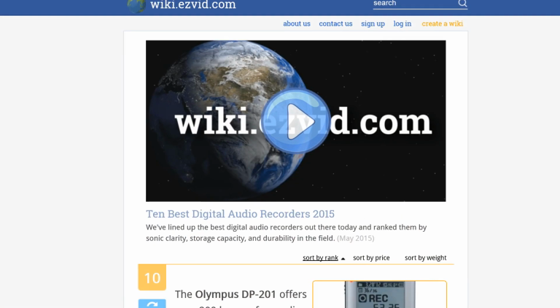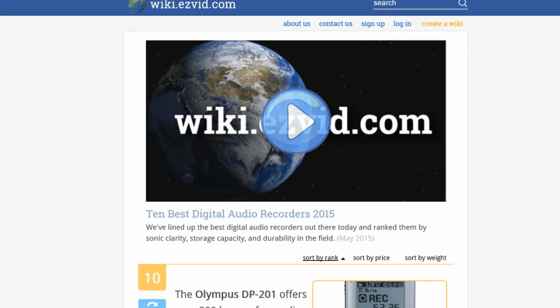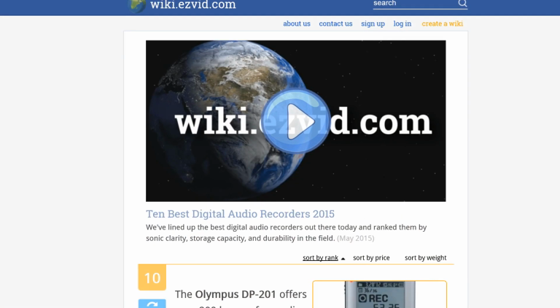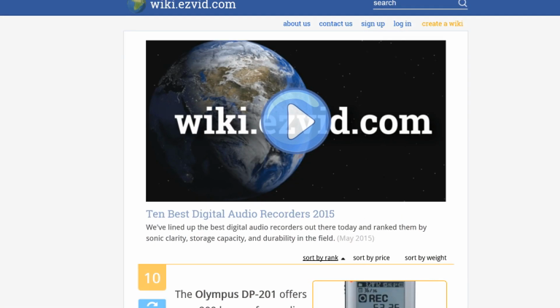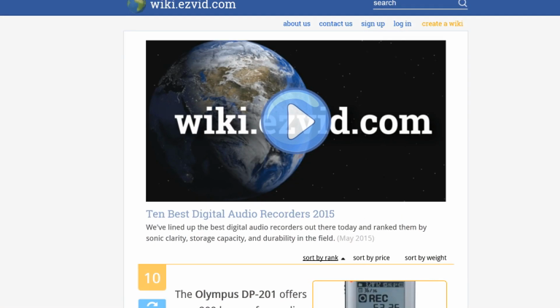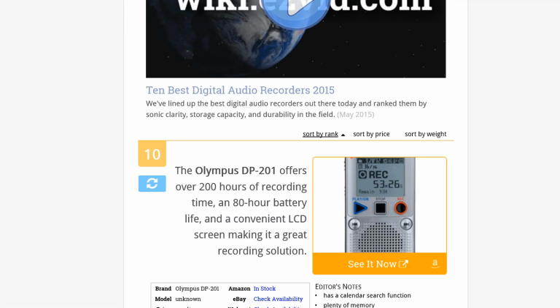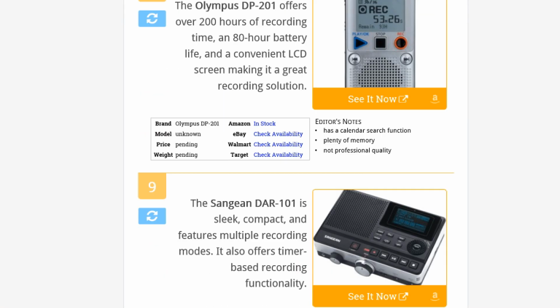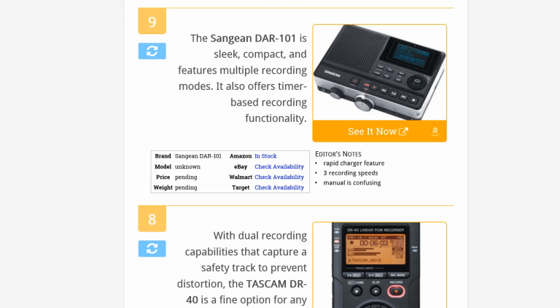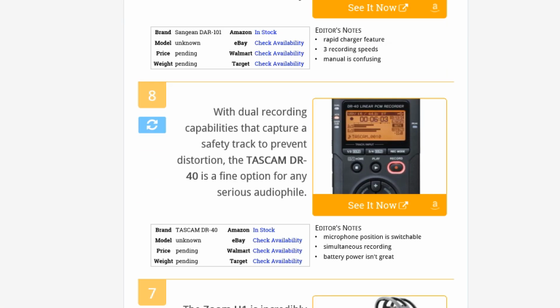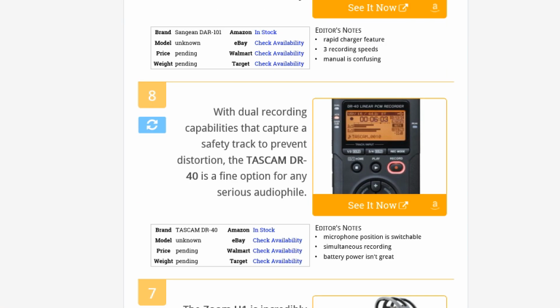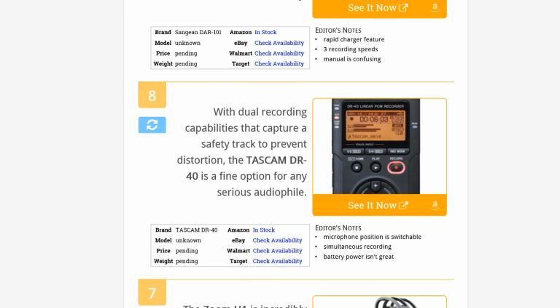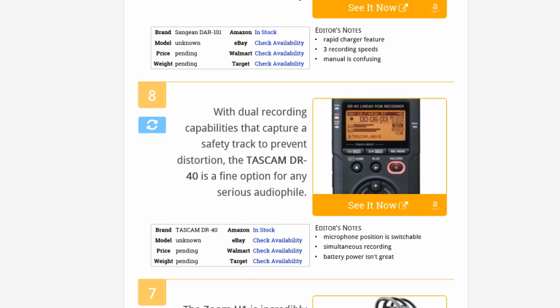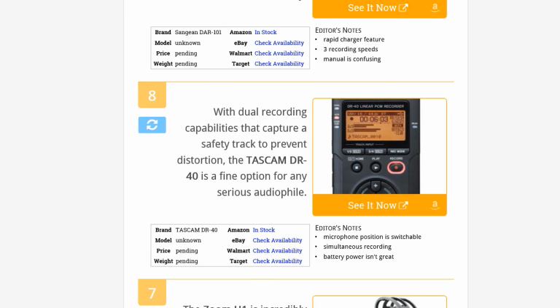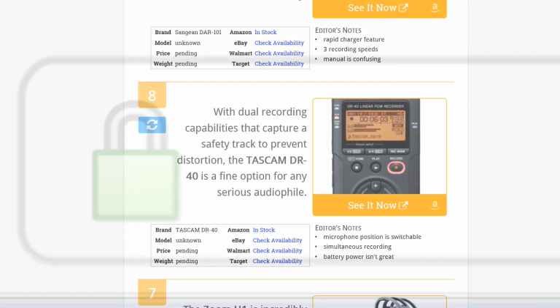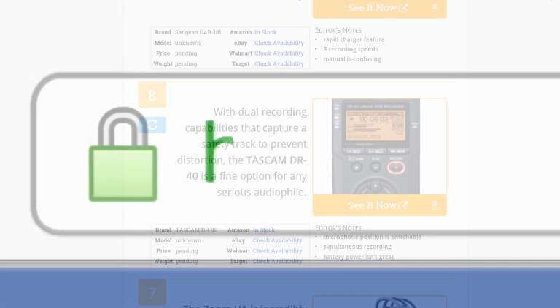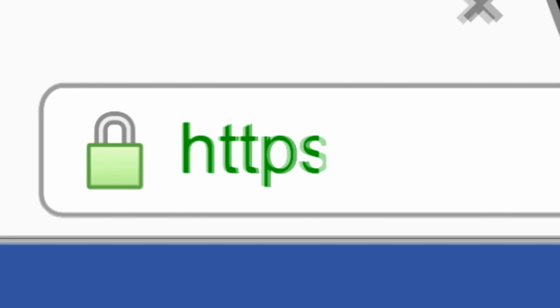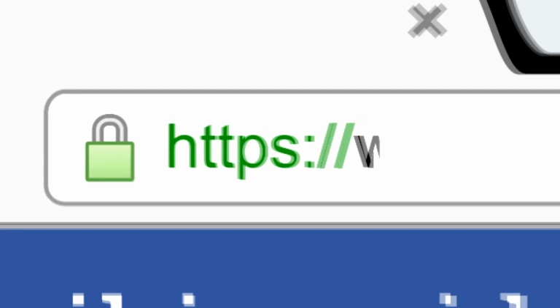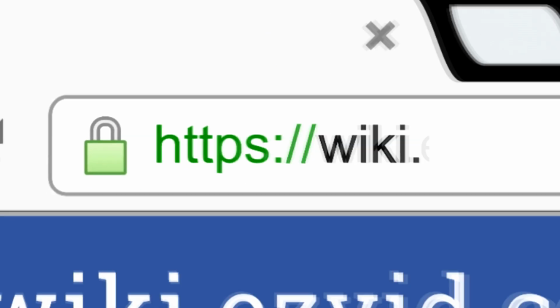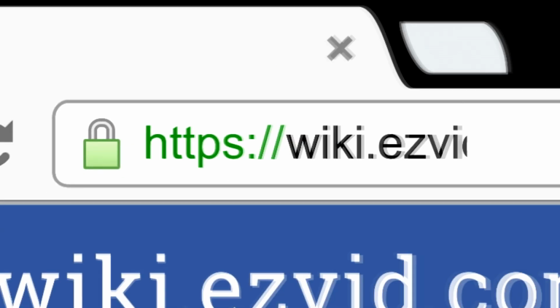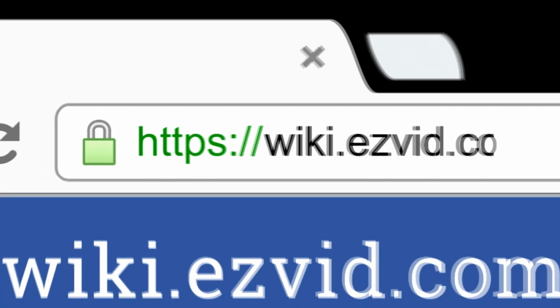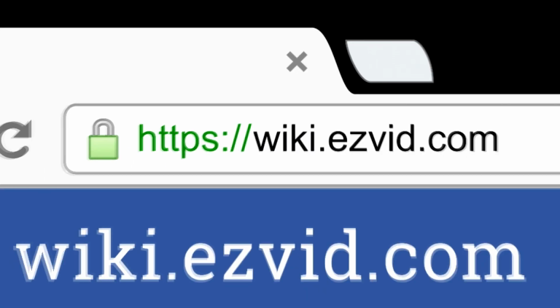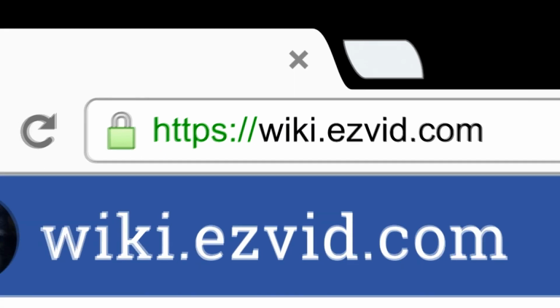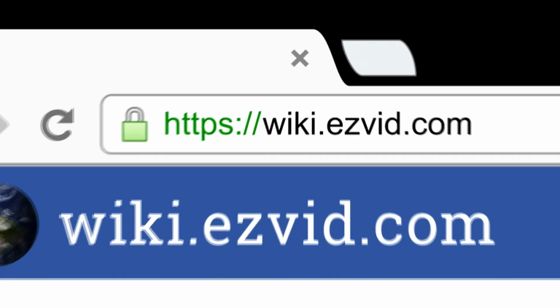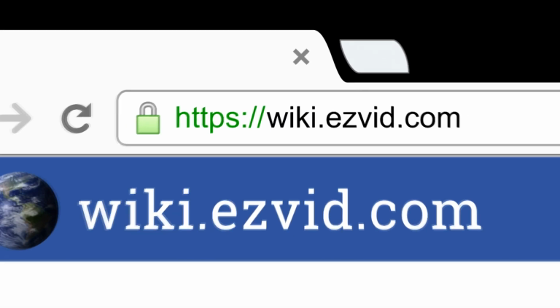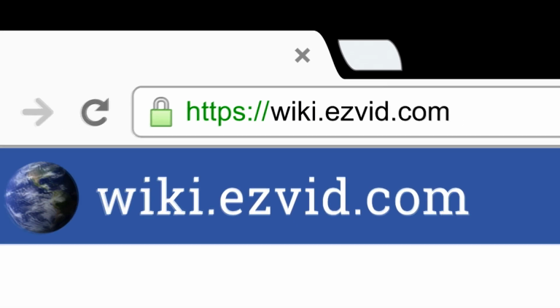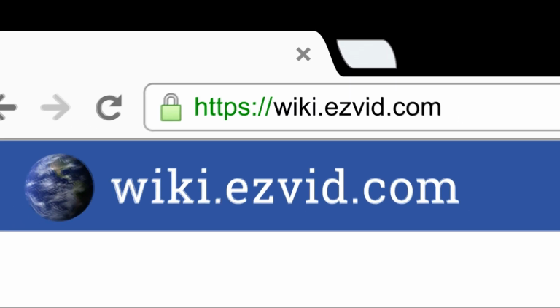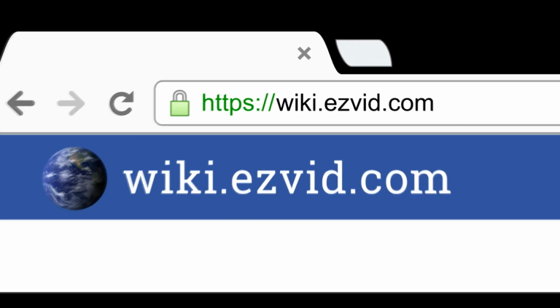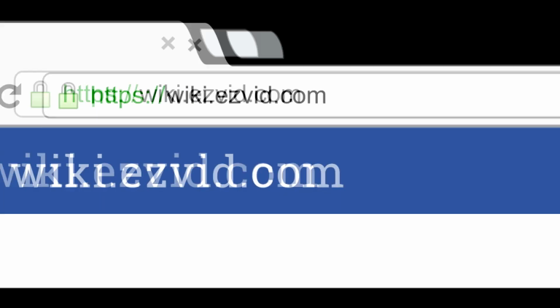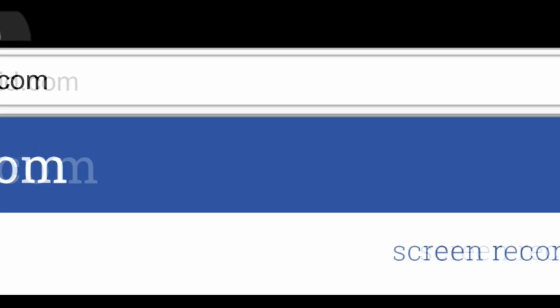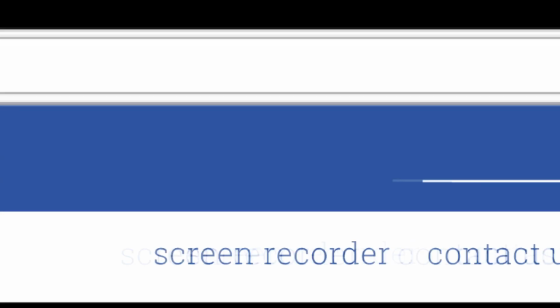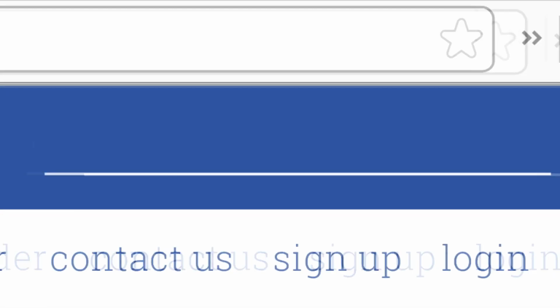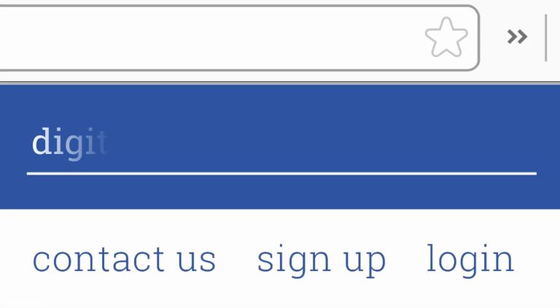To see all this stuff, go to wiki.easyvid.com and search for digital audio recorders, or click beneath this video.